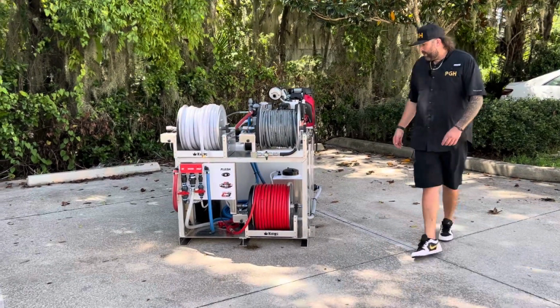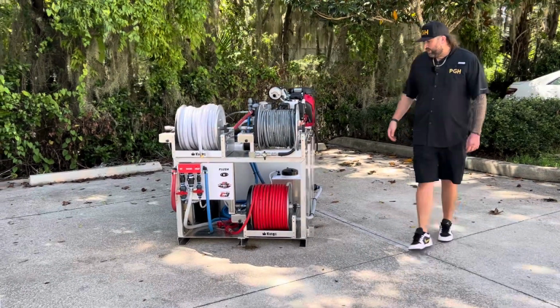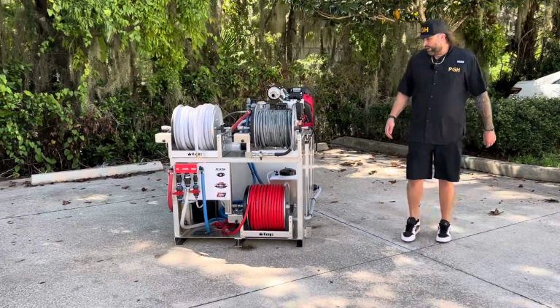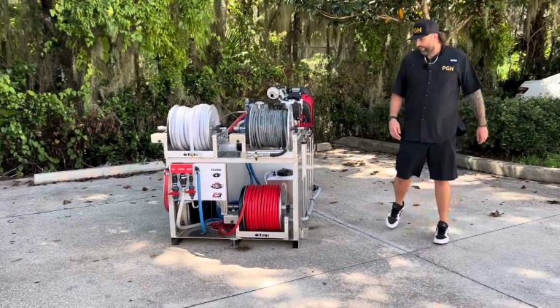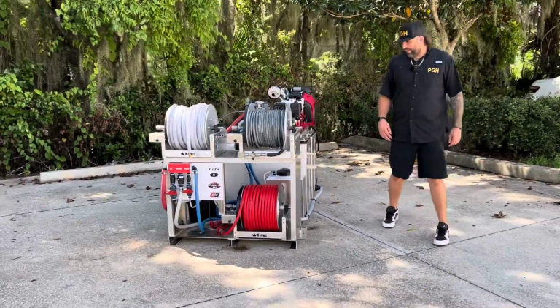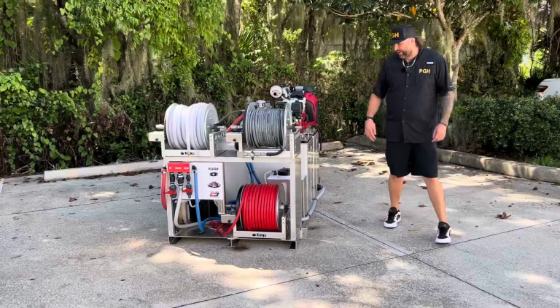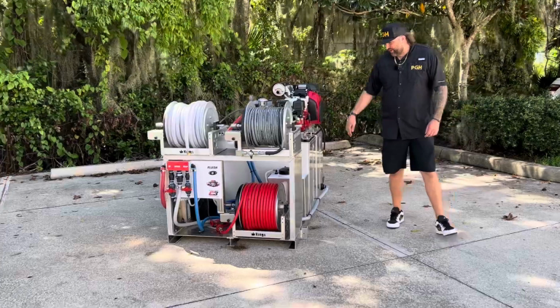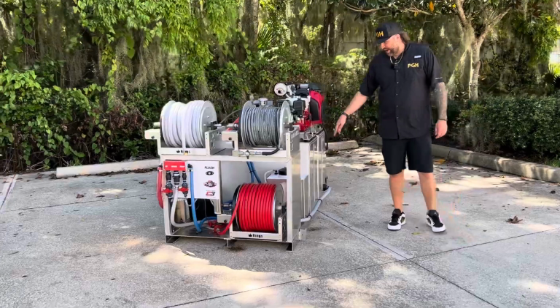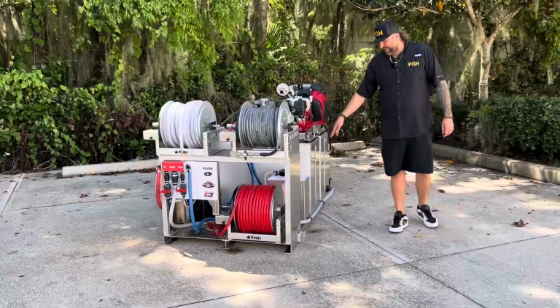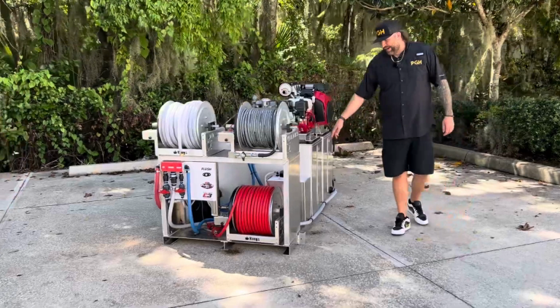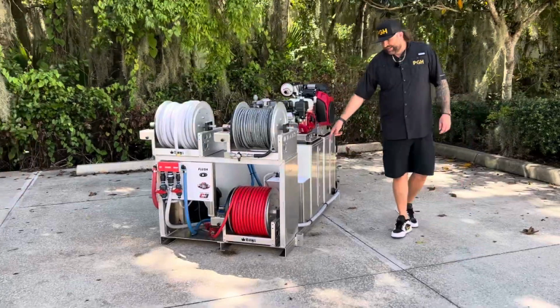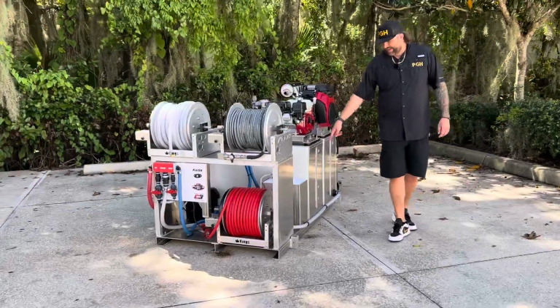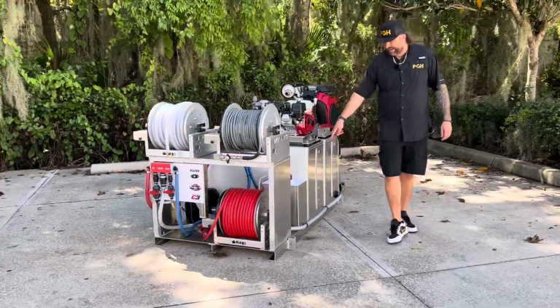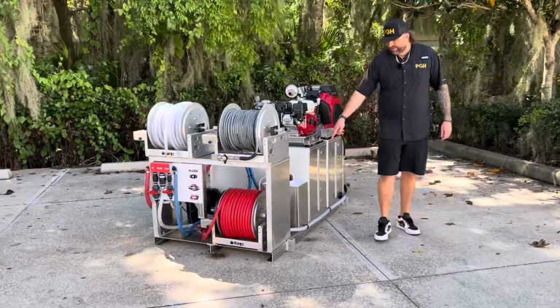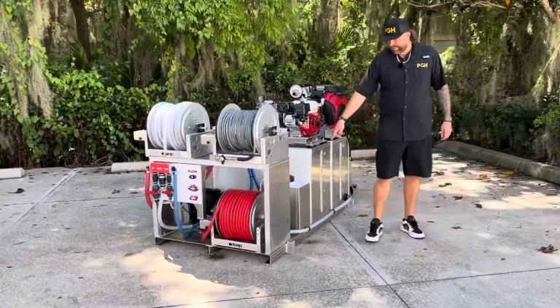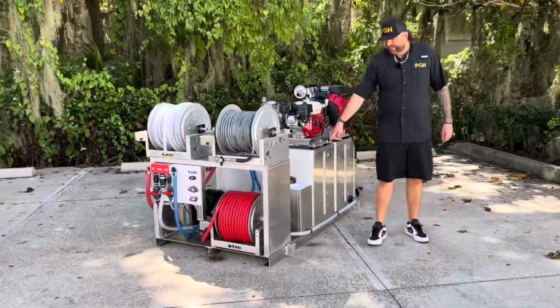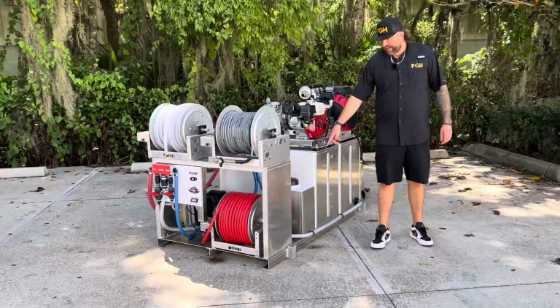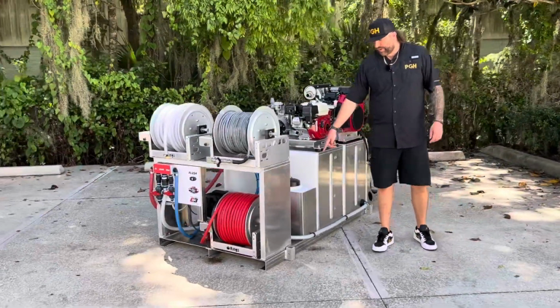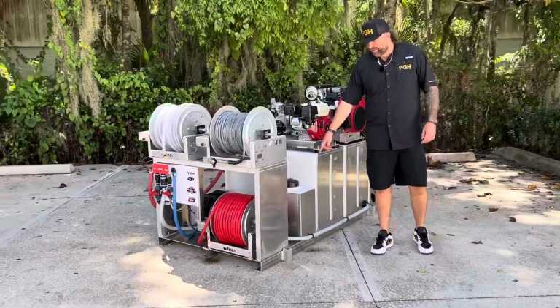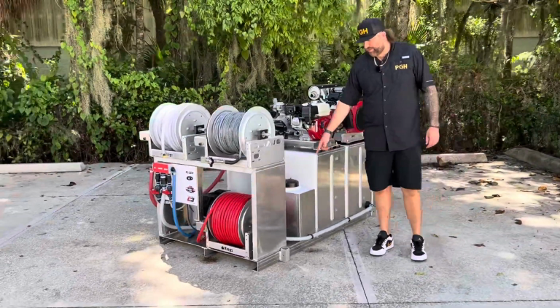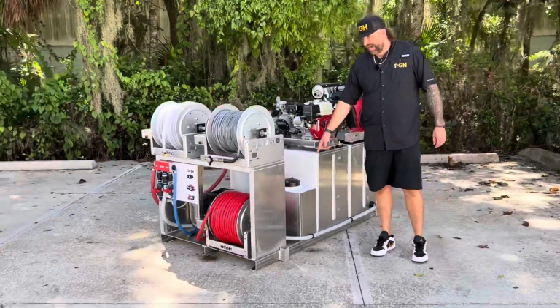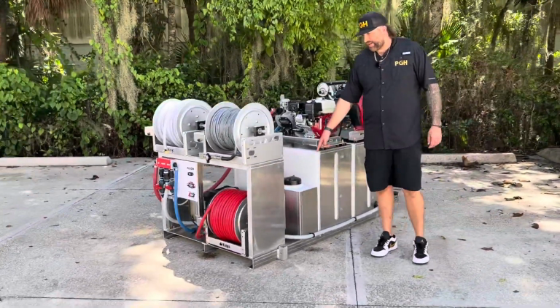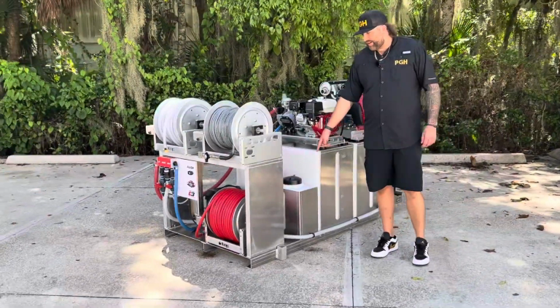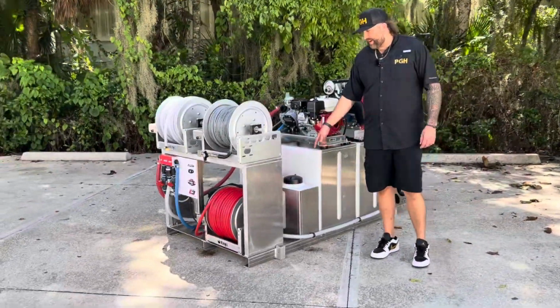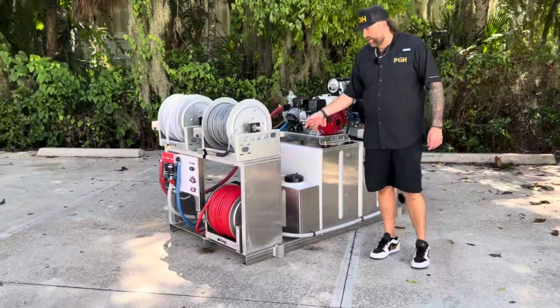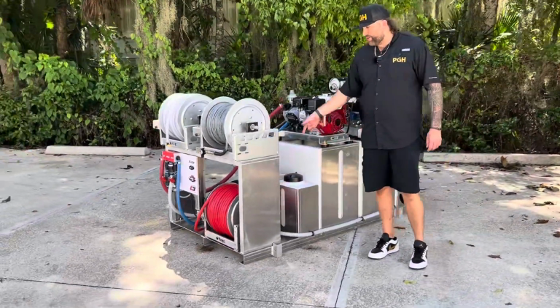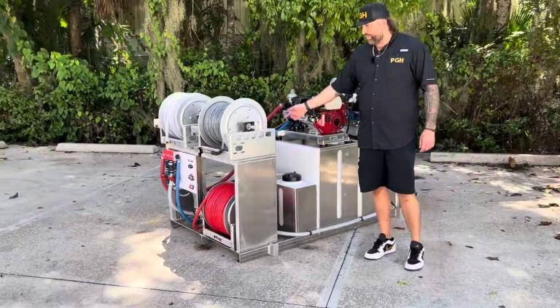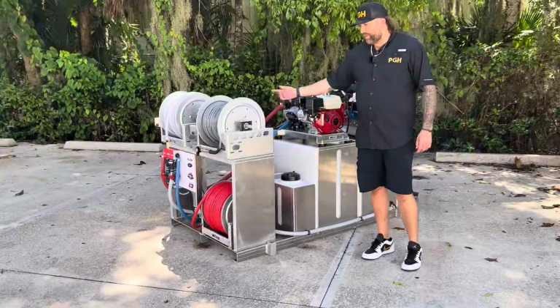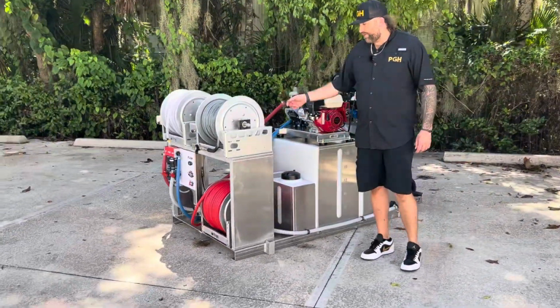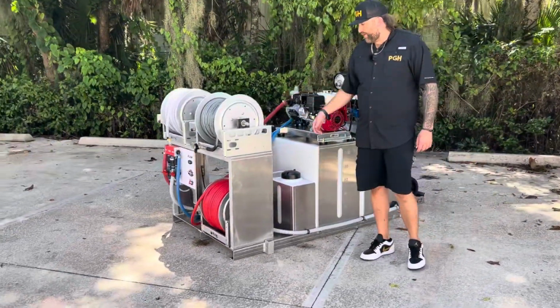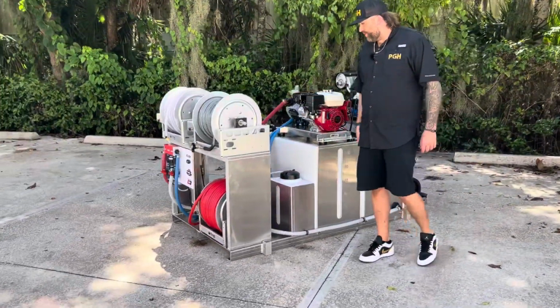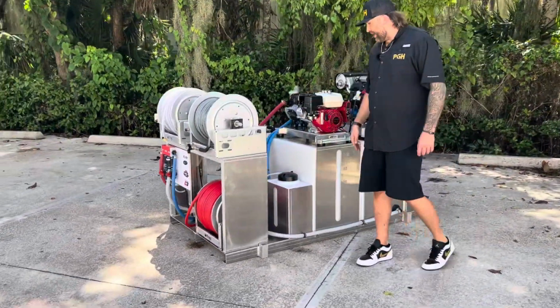Wrapping around, we also have a seven gallon soap tank for our surfactant, which is also plumbed to the Fusion Max.